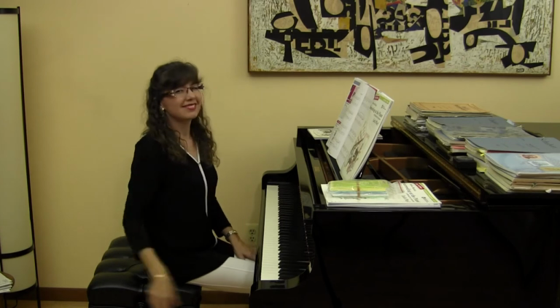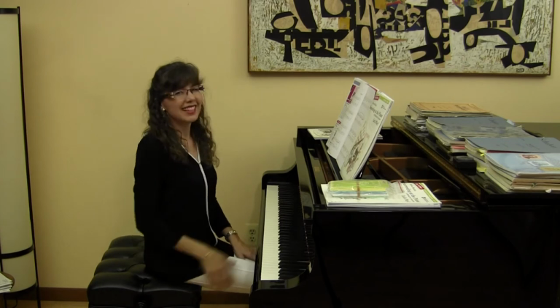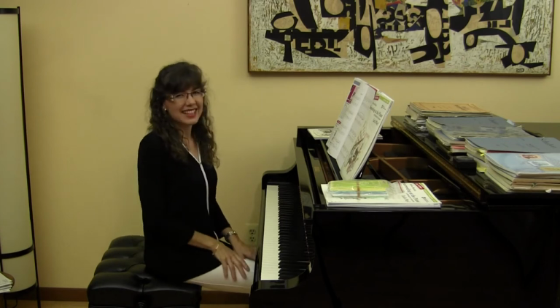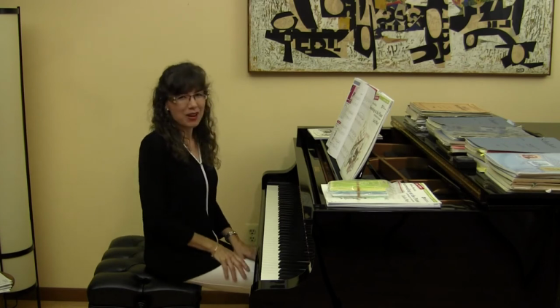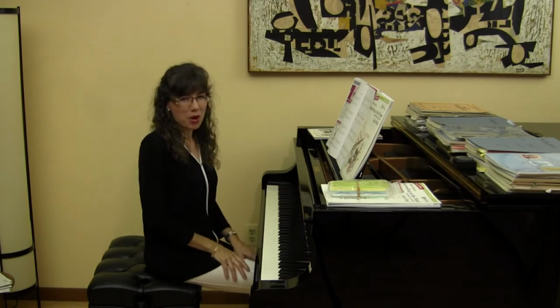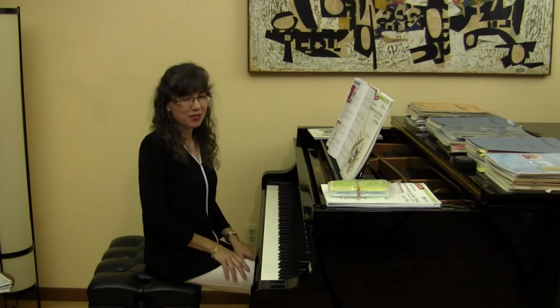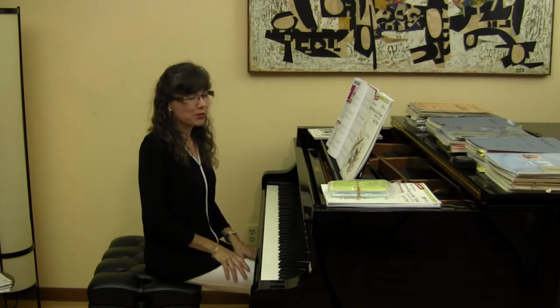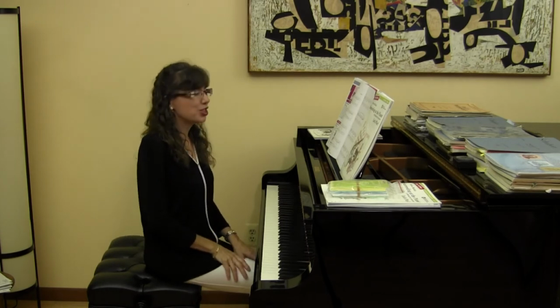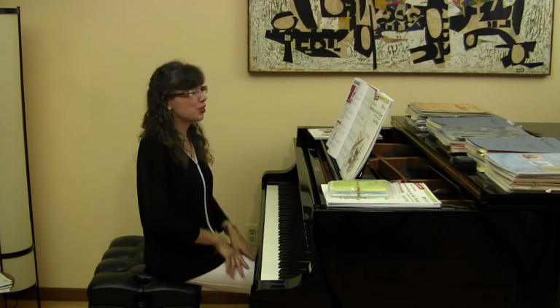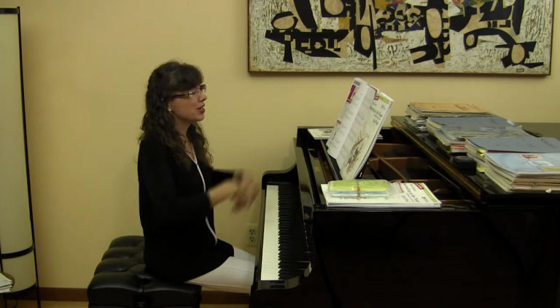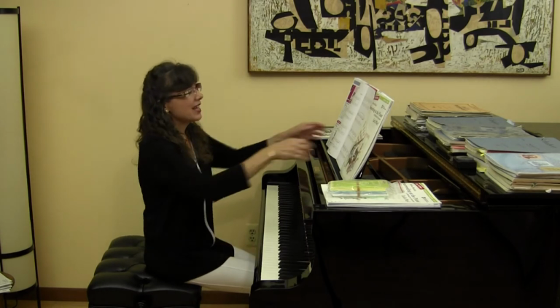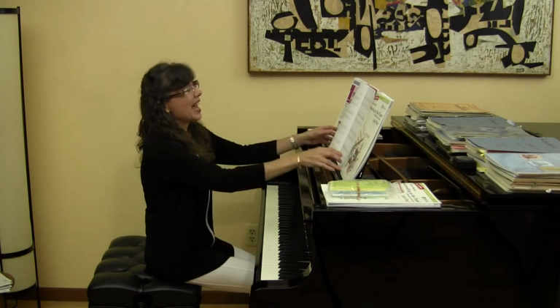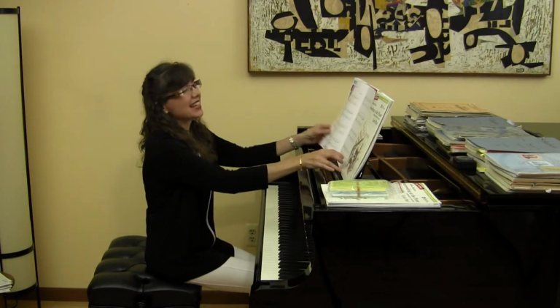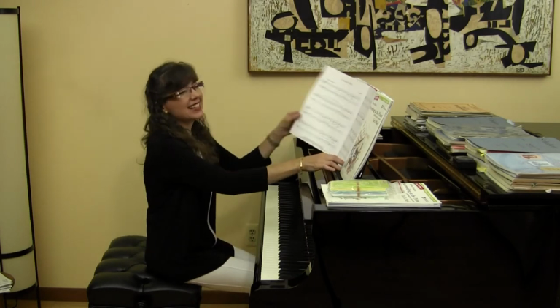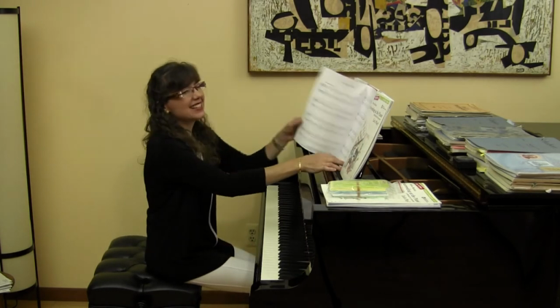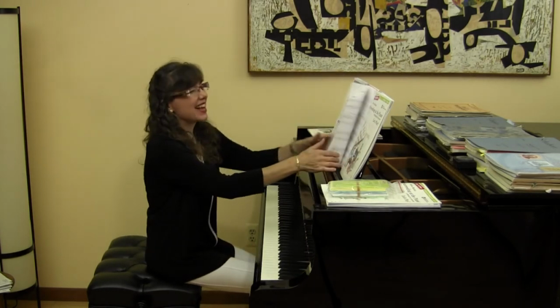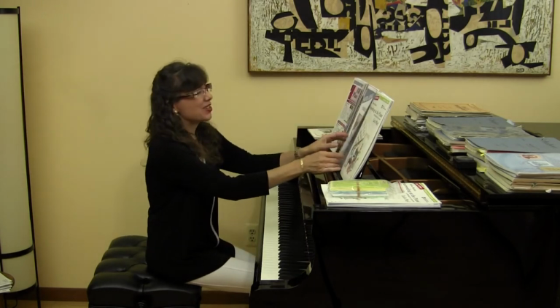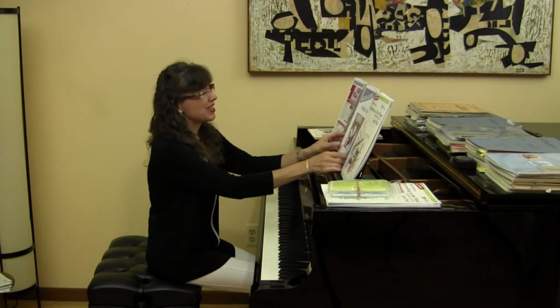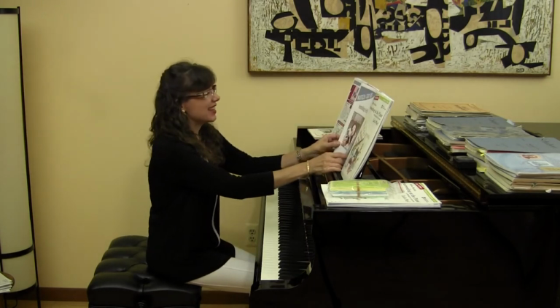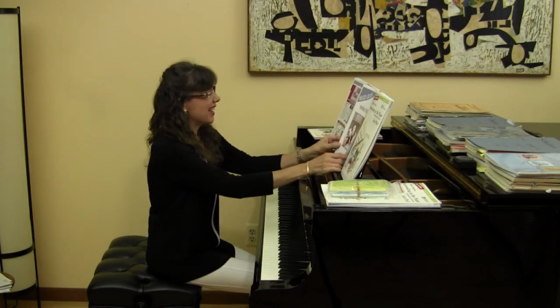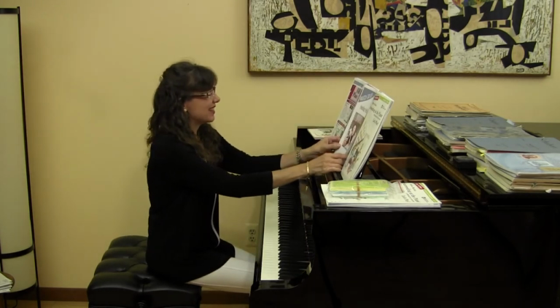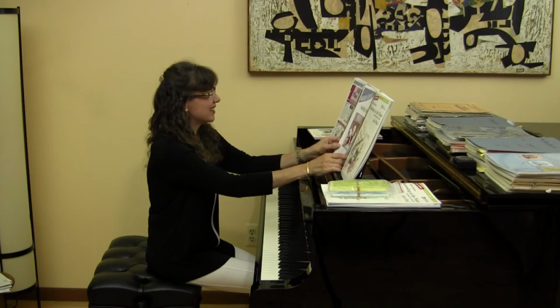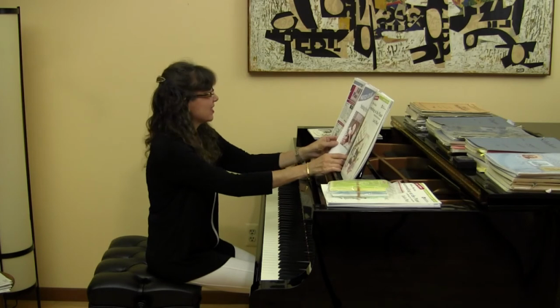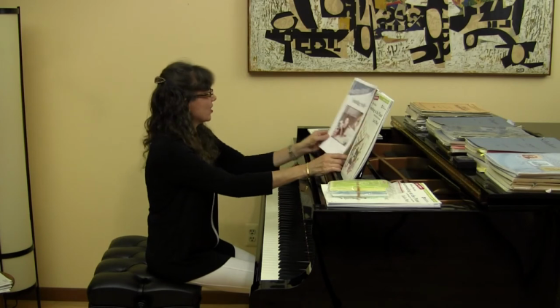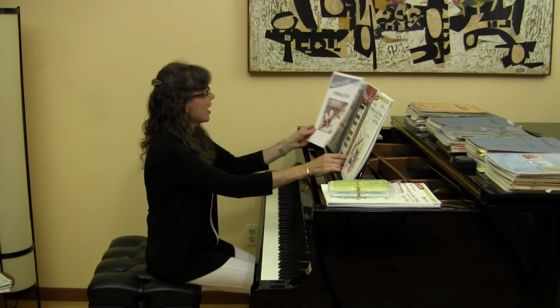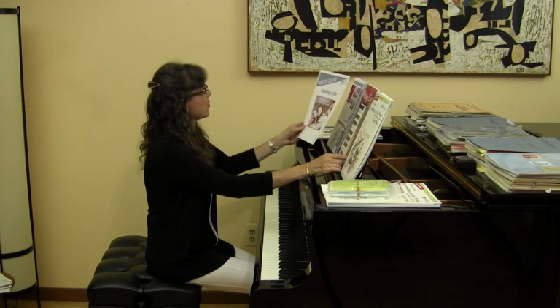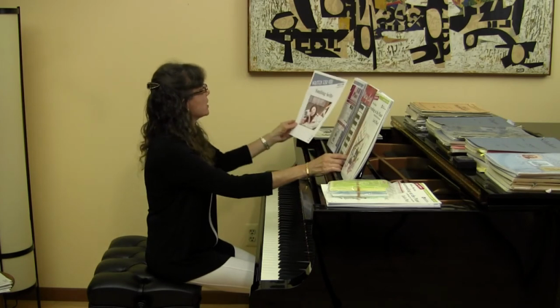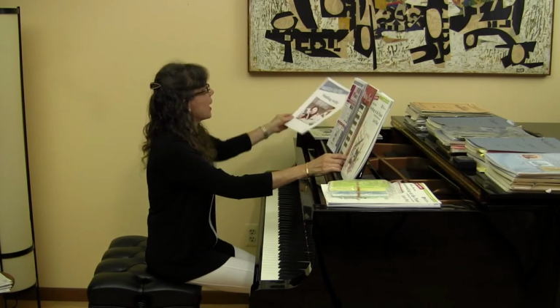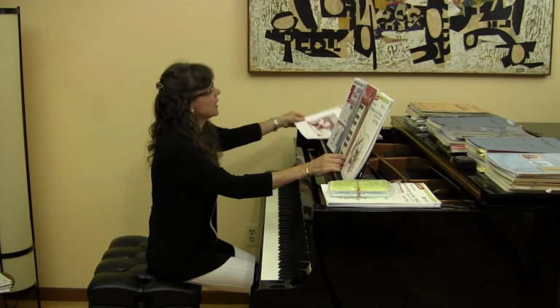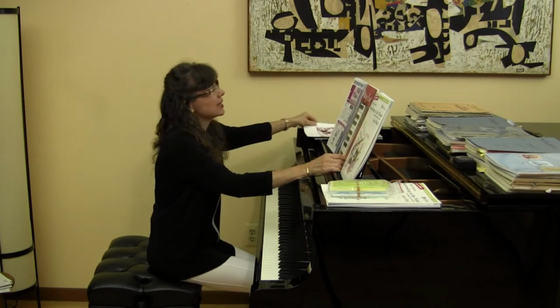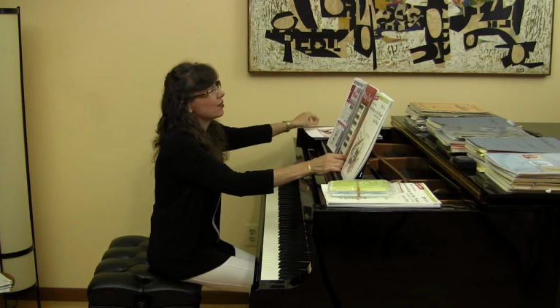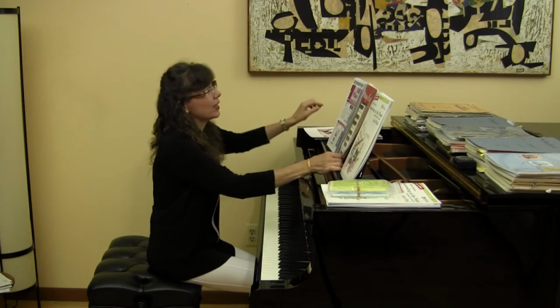Isn't that wonderful, with two accented staccato notes at the end. So that was Smiling Selfie.